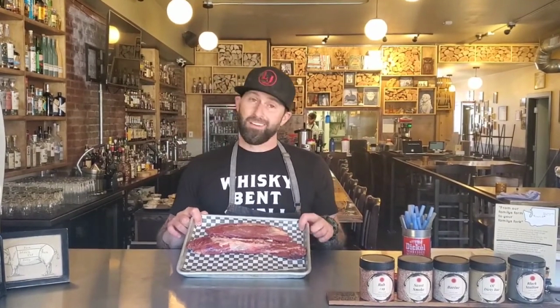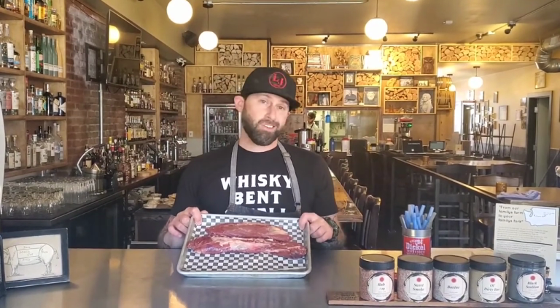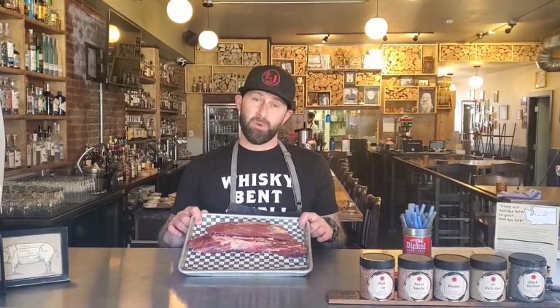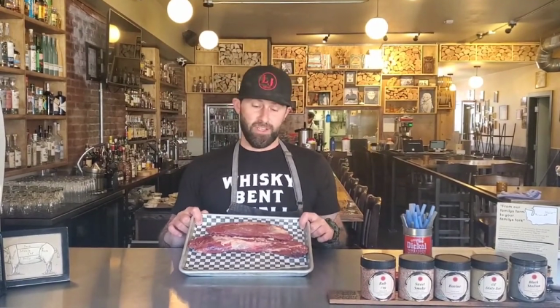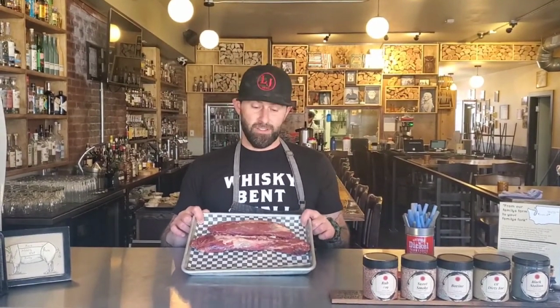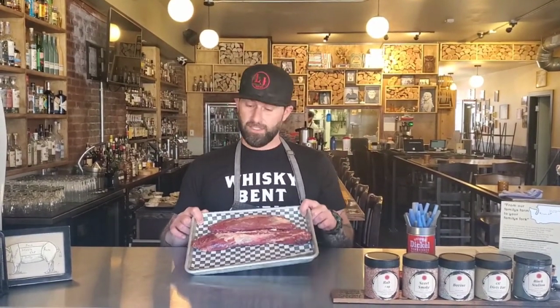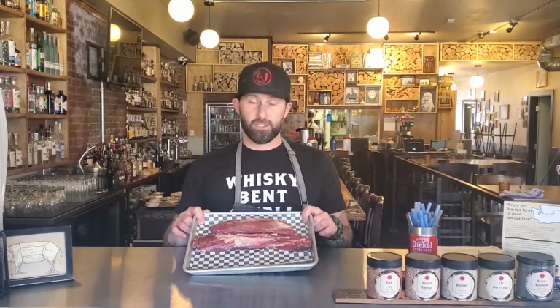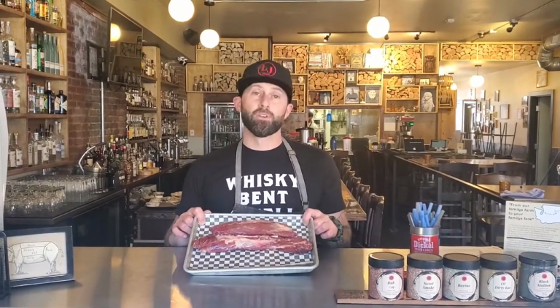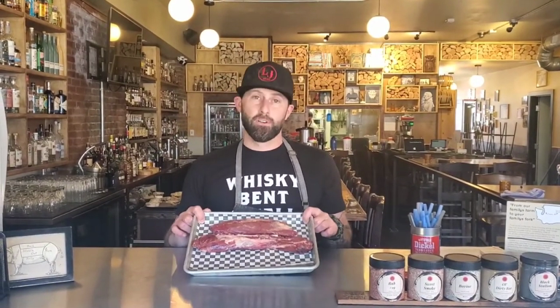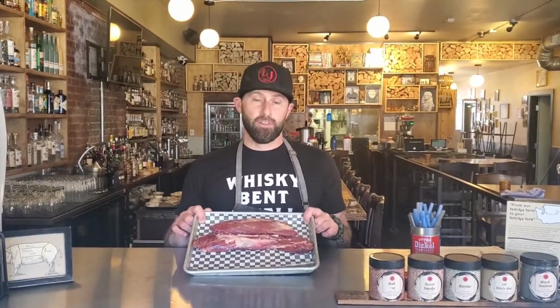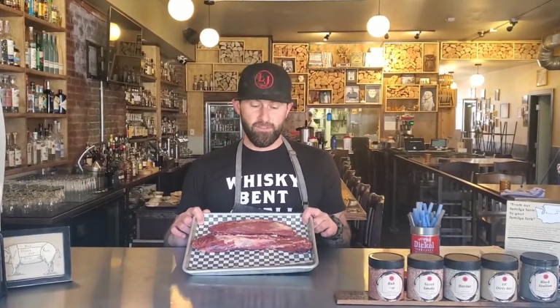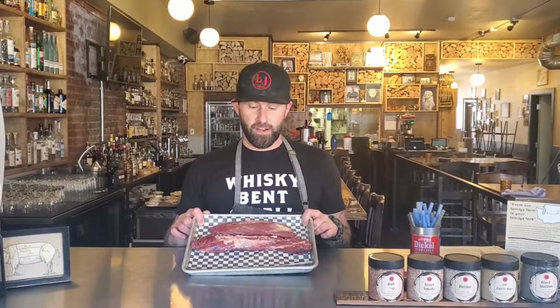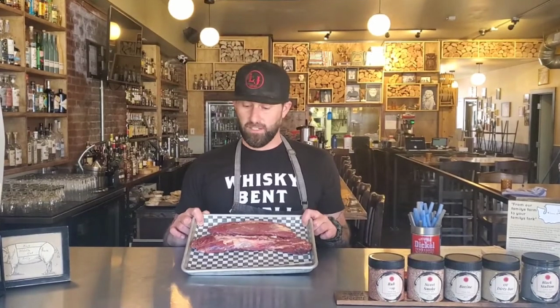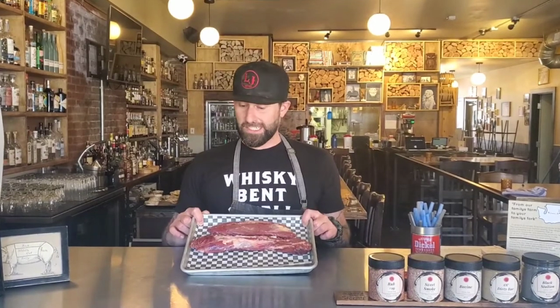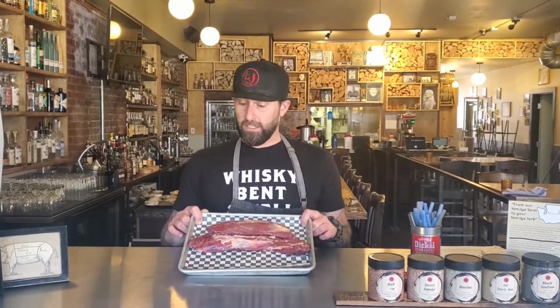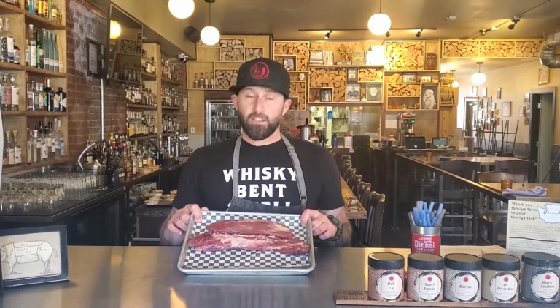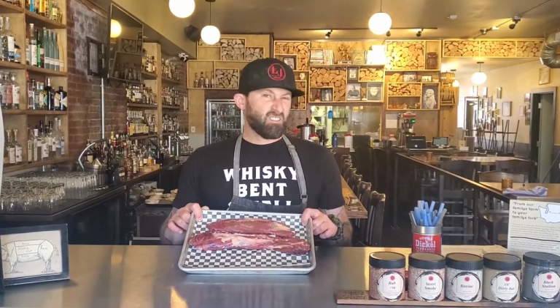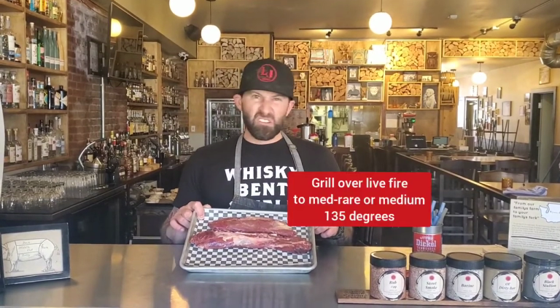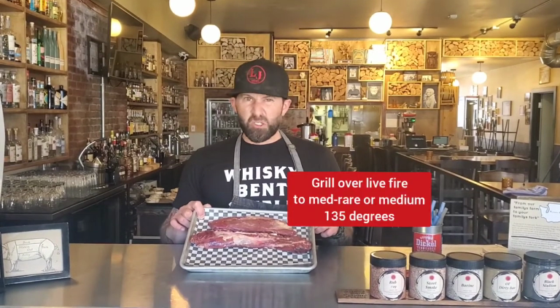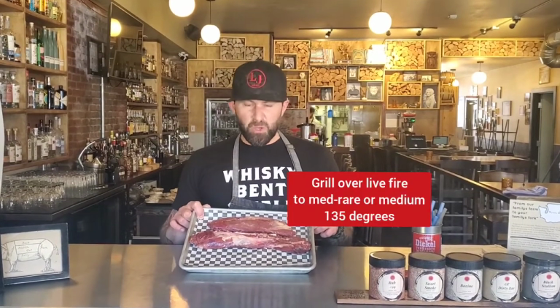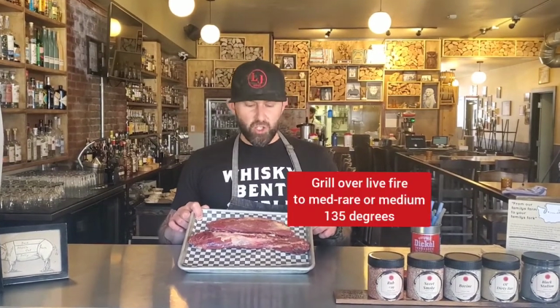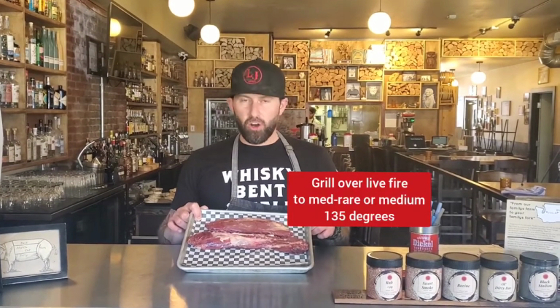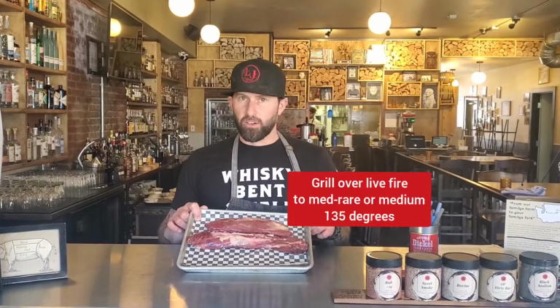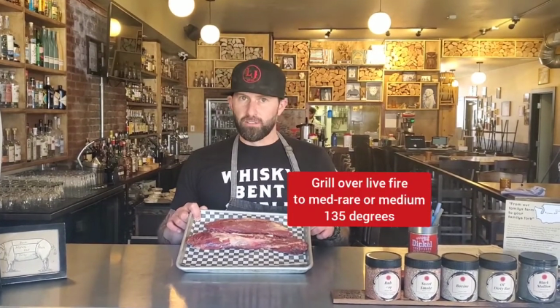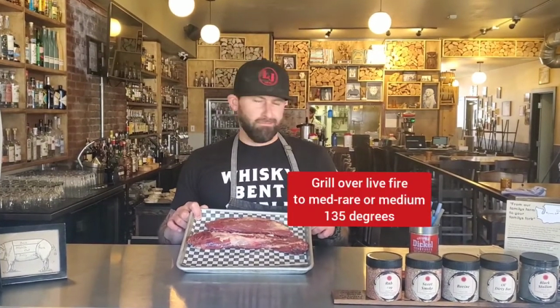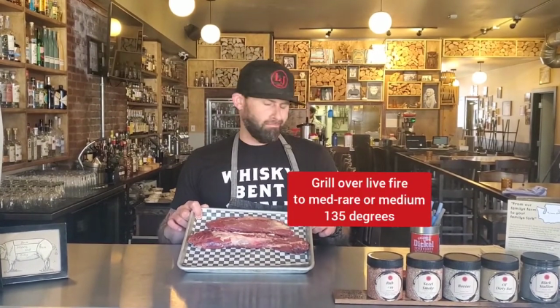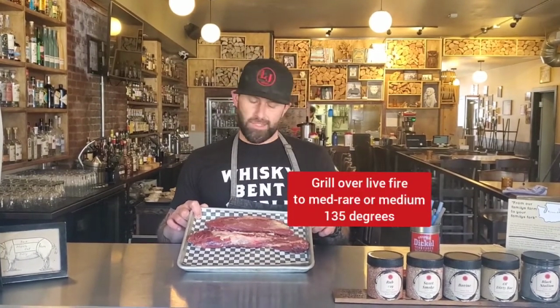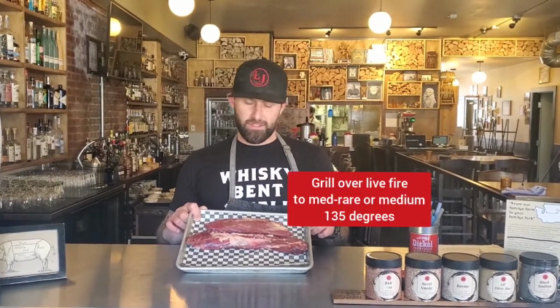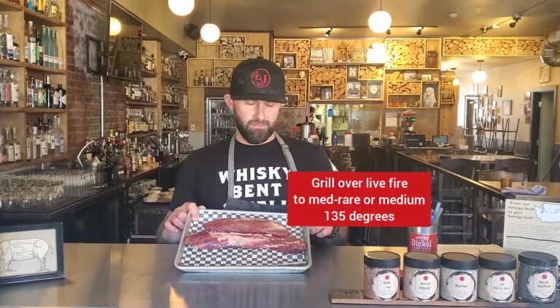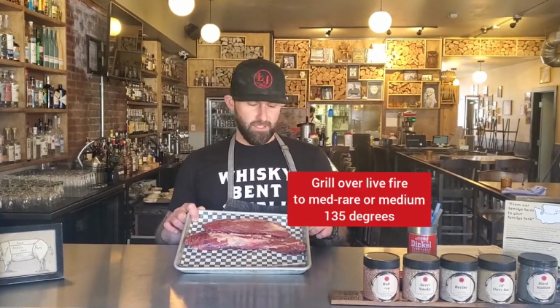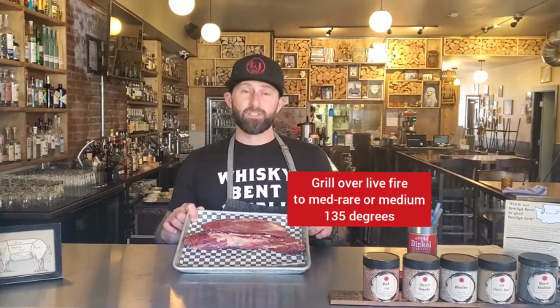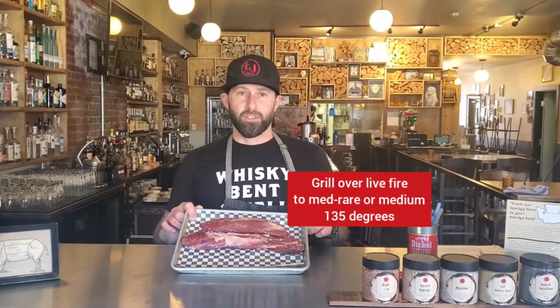The hanger steak's my favorite. I like to grill it over a live fire. Give it a little smoky char on it. It's delicious.